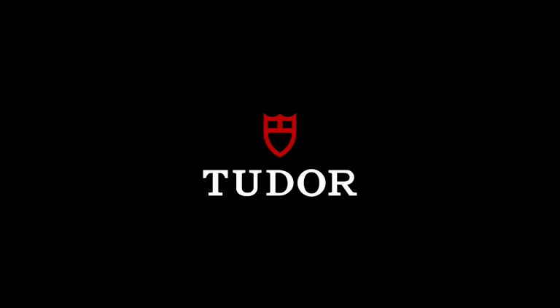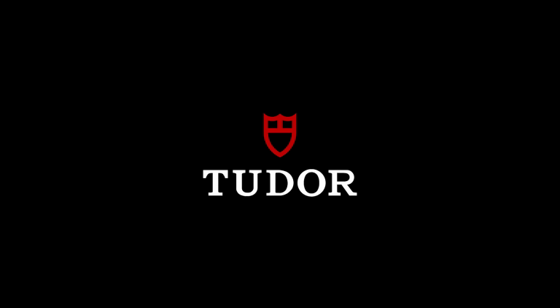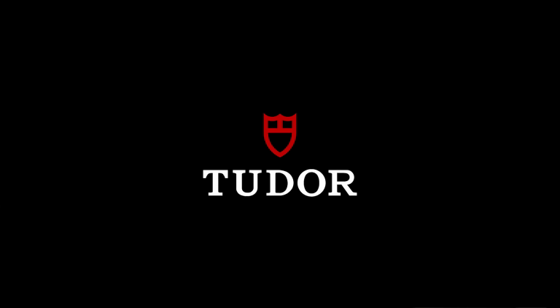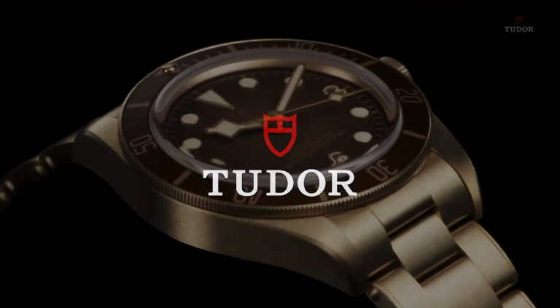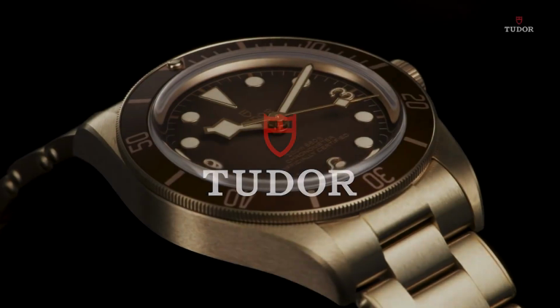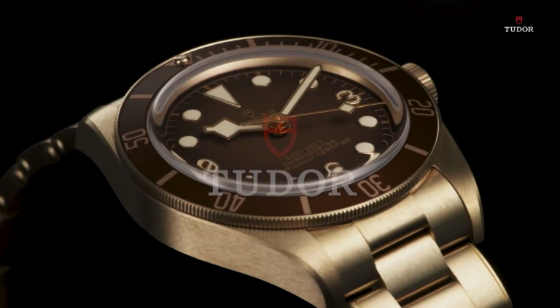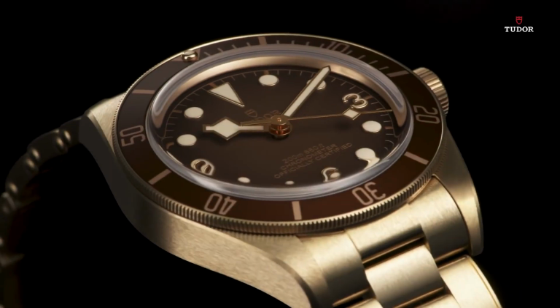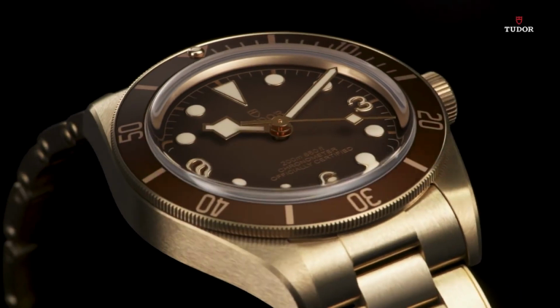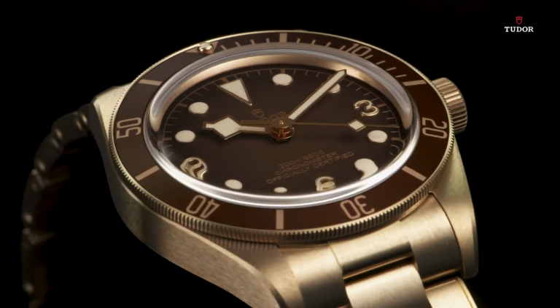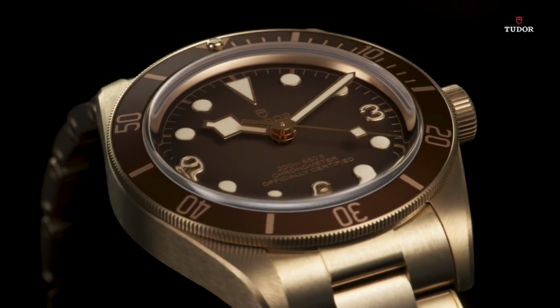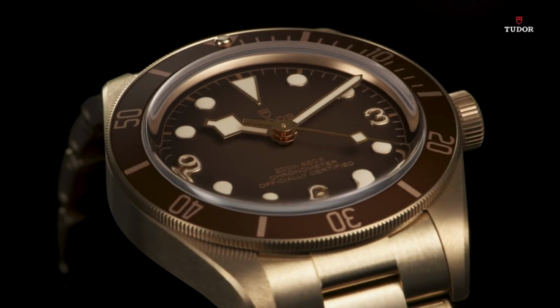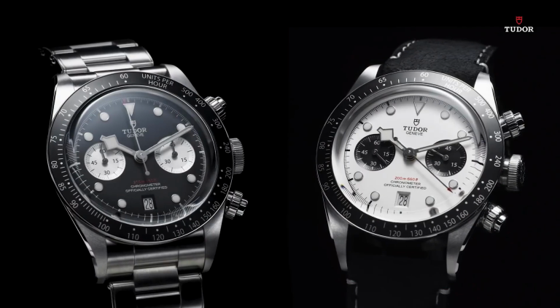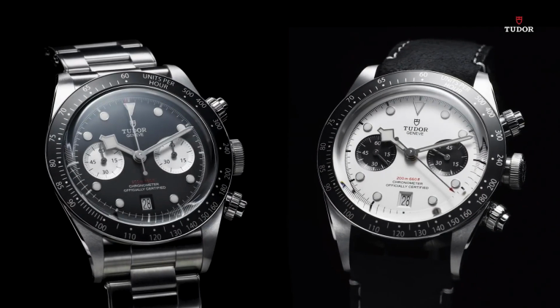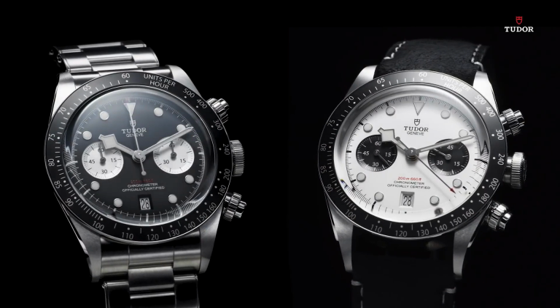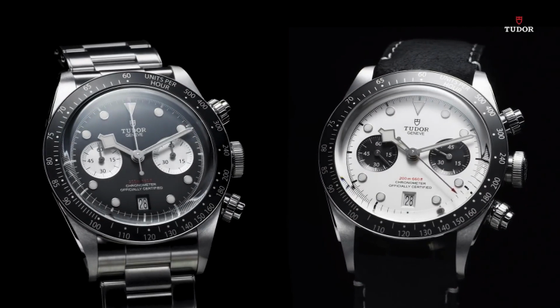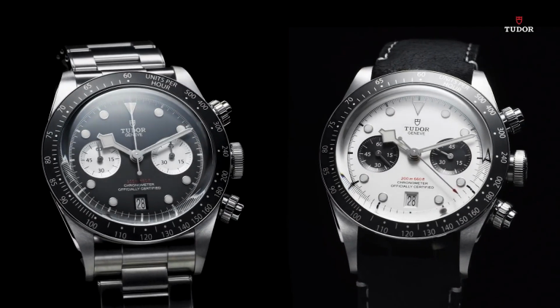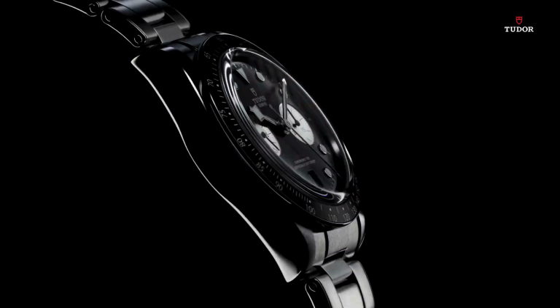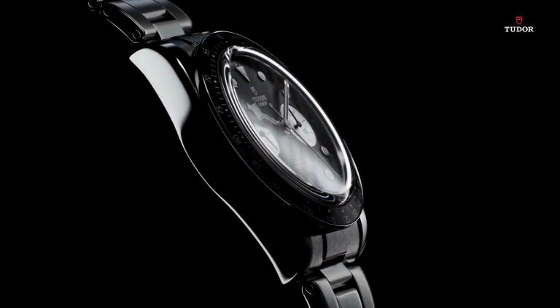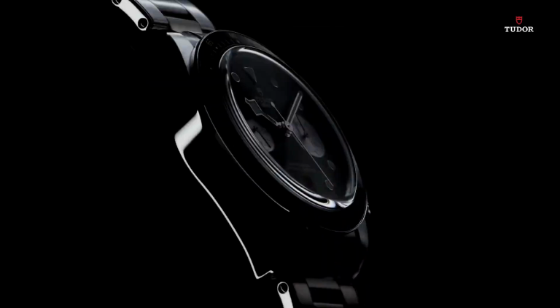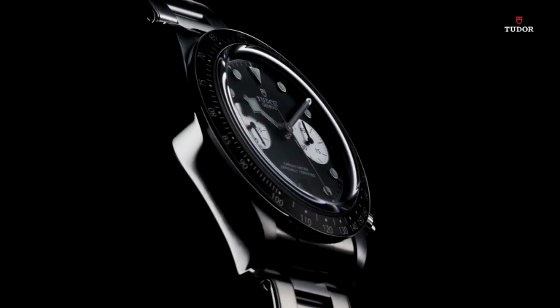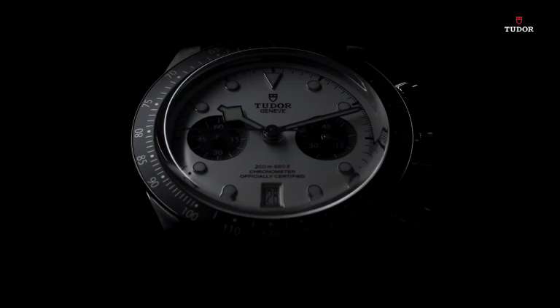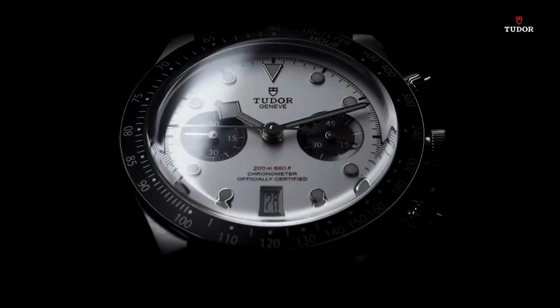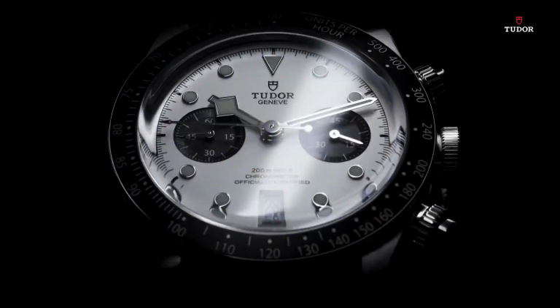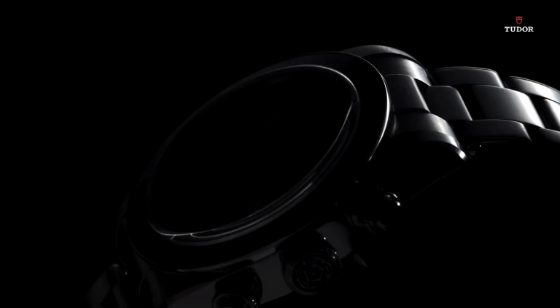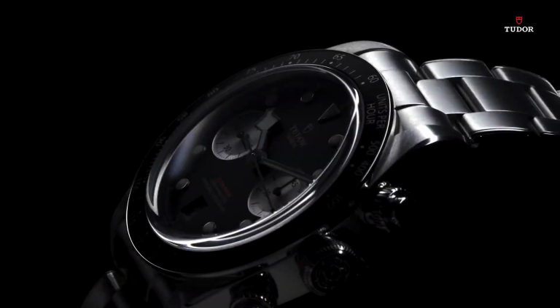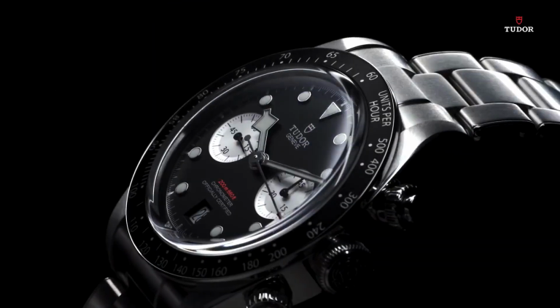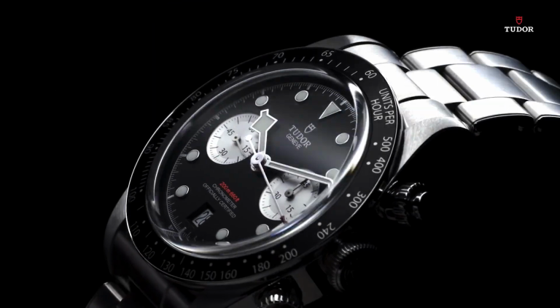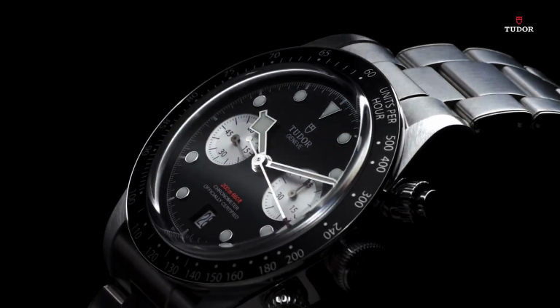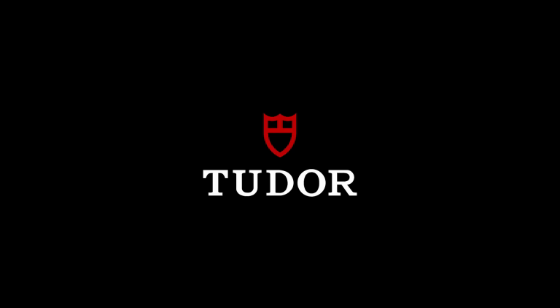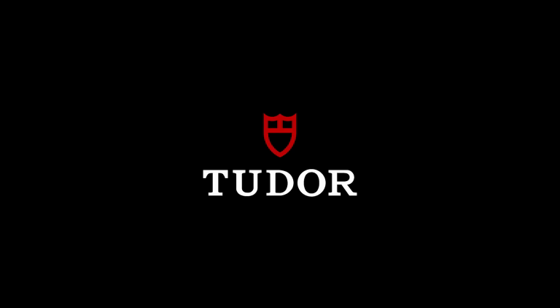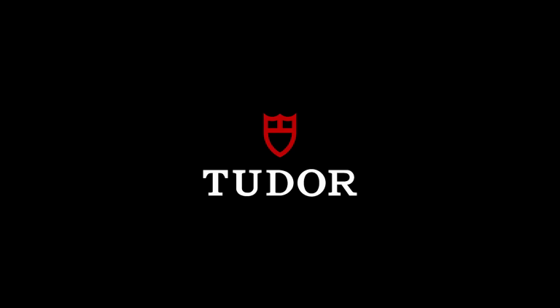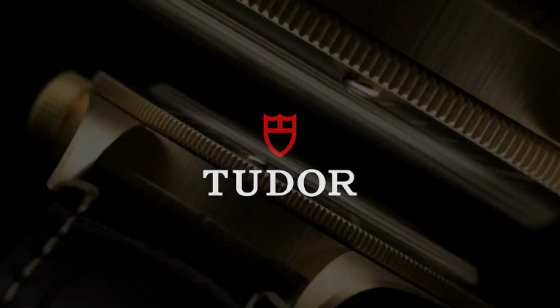If you're looking for the best new Tudor watches for men based on specifications, you're in the right place.